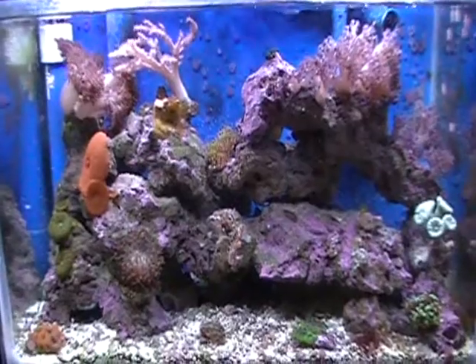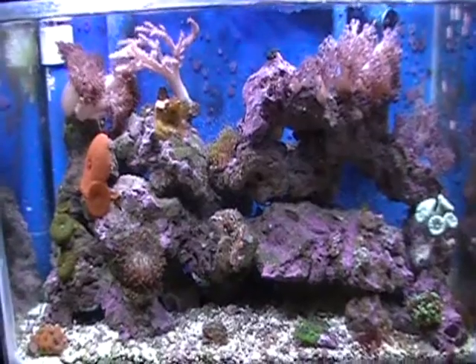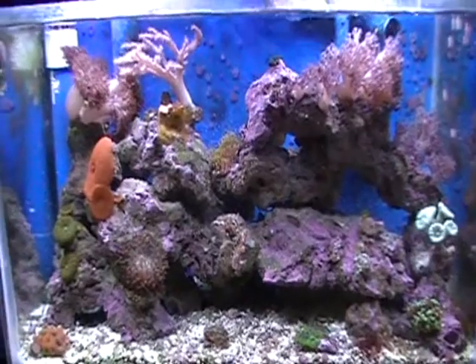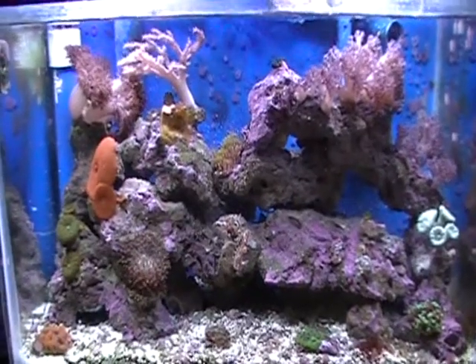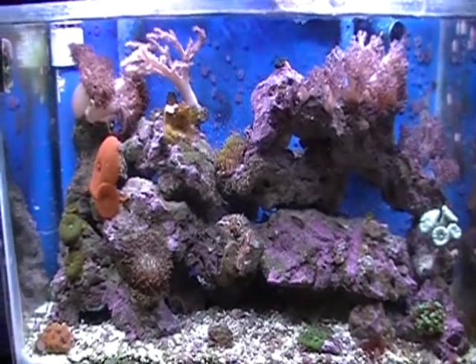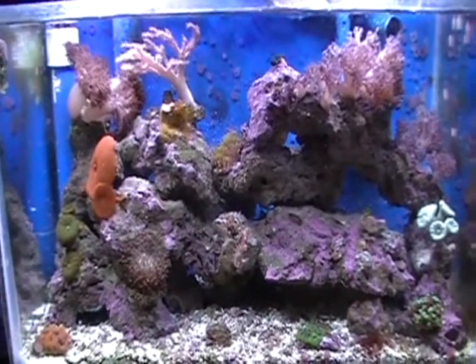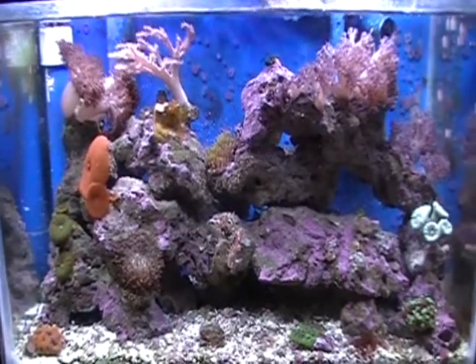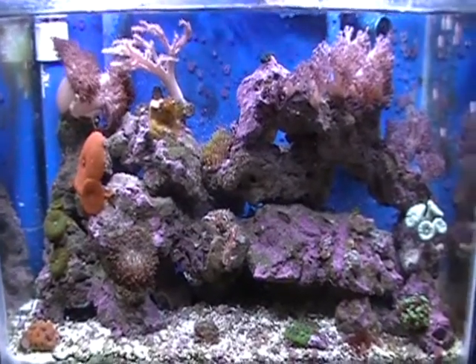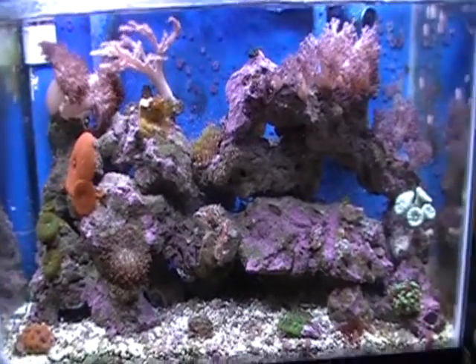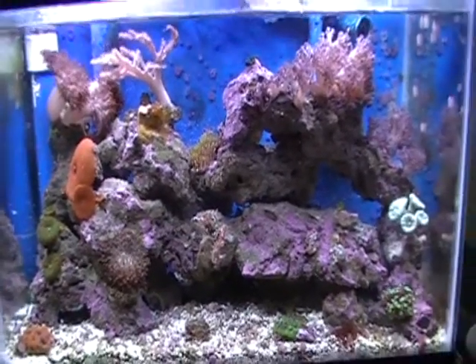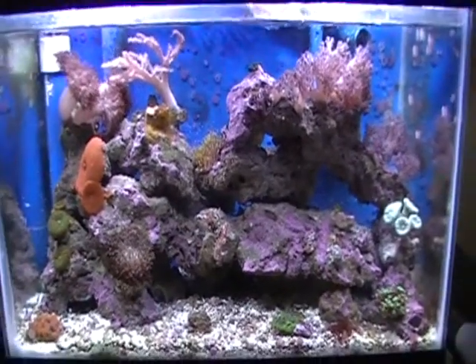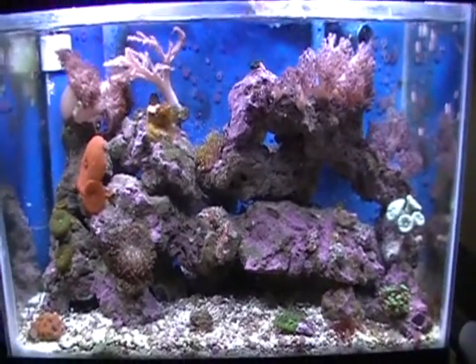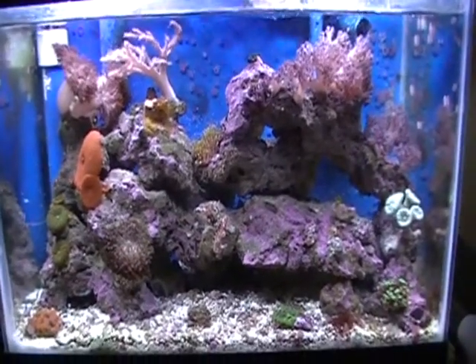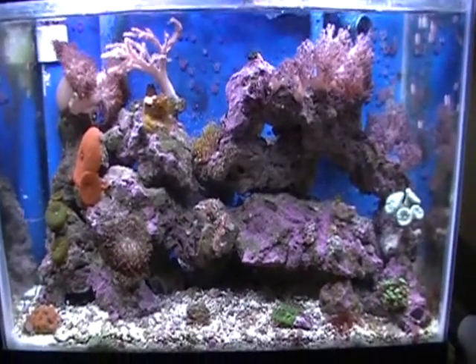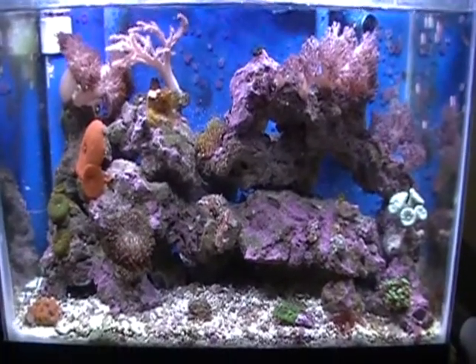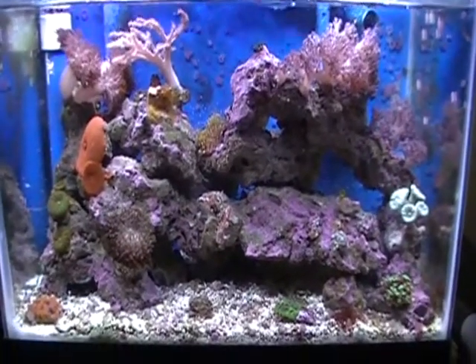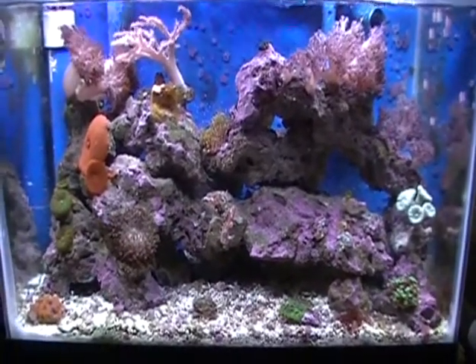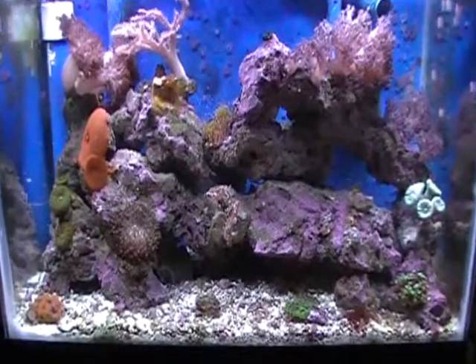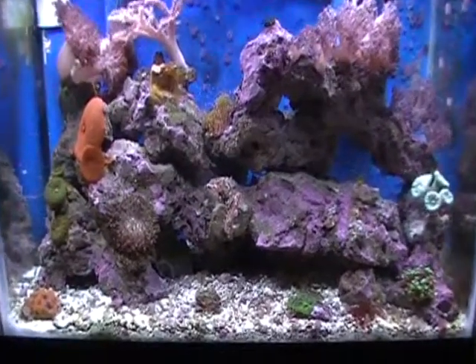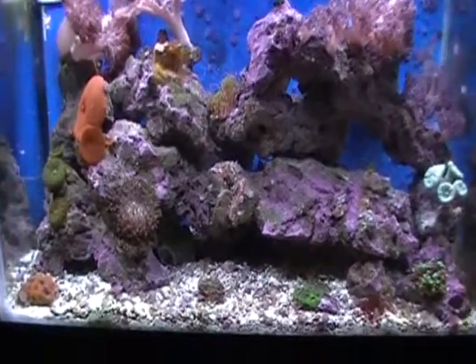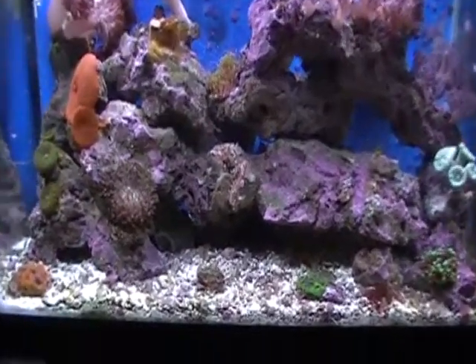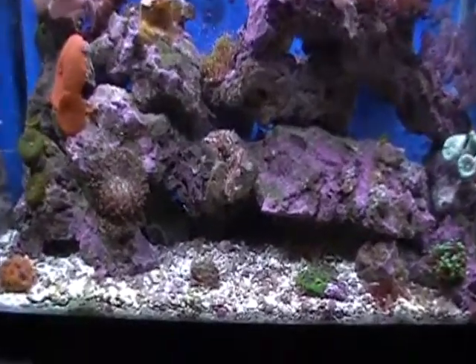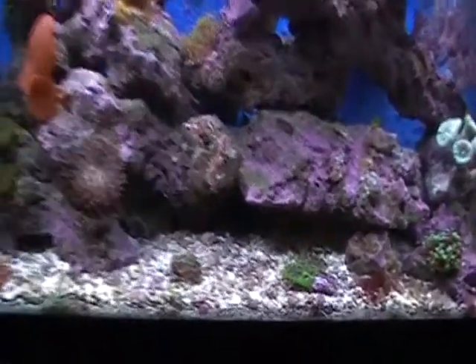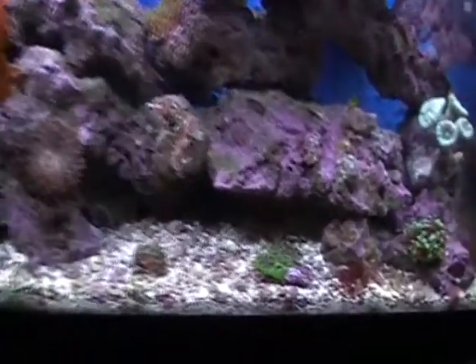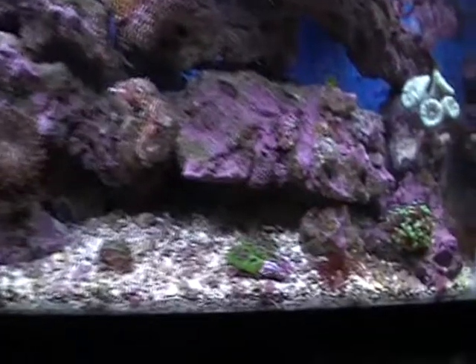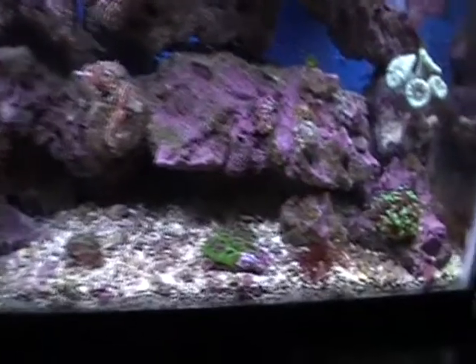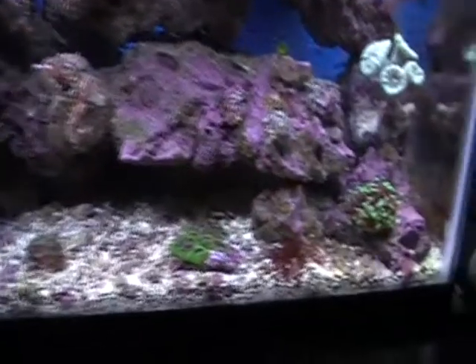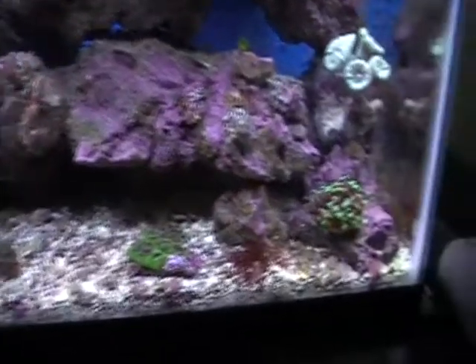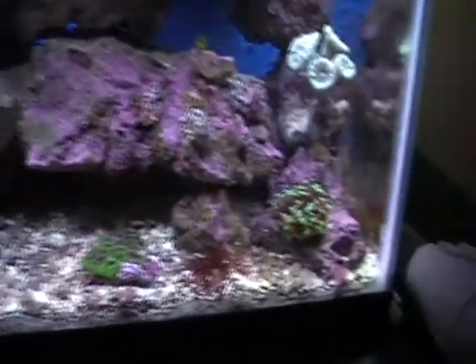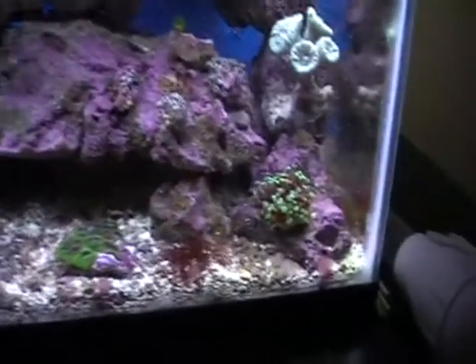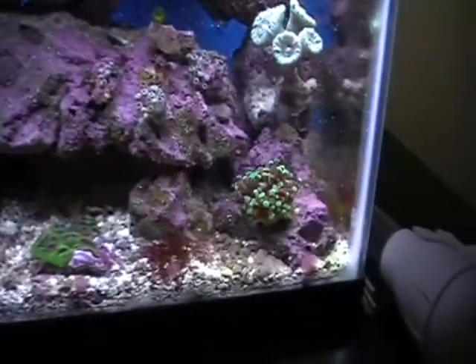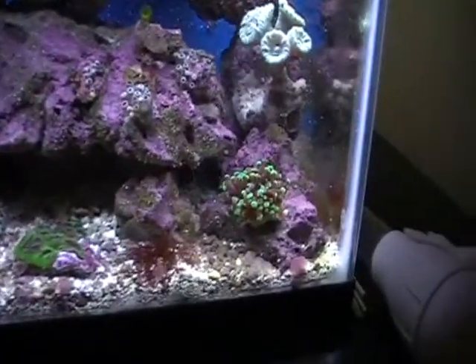Ok, the lights just went on about 50 seconds ago. This is what the corals look like.